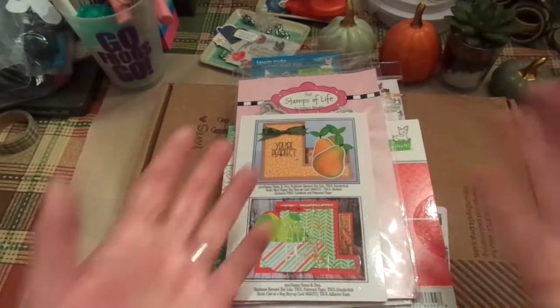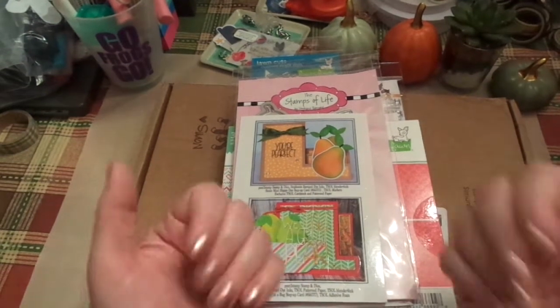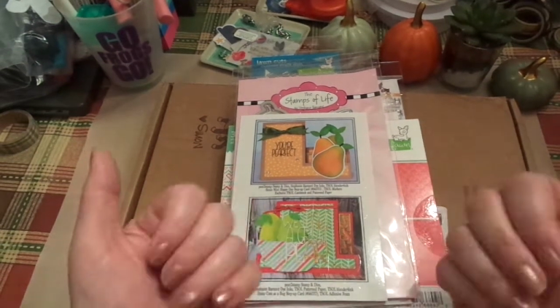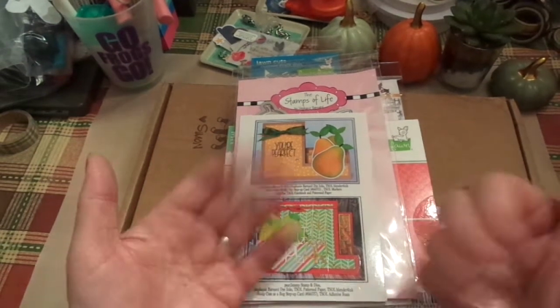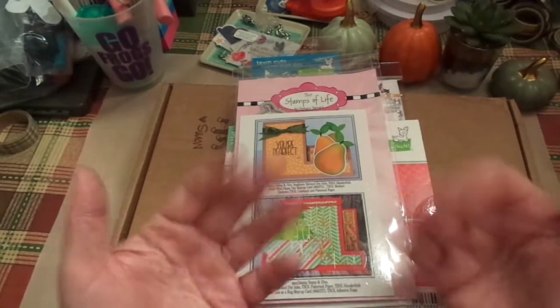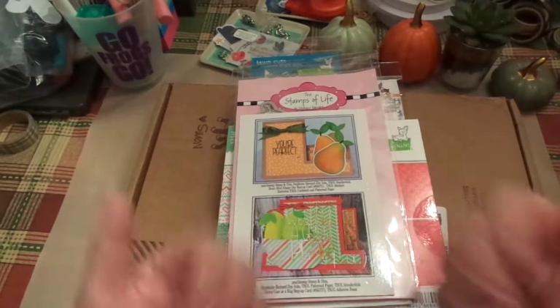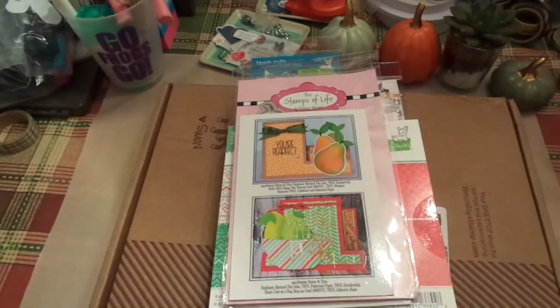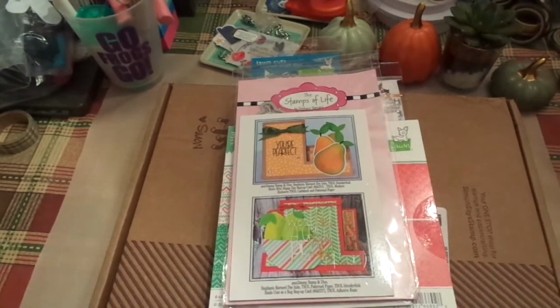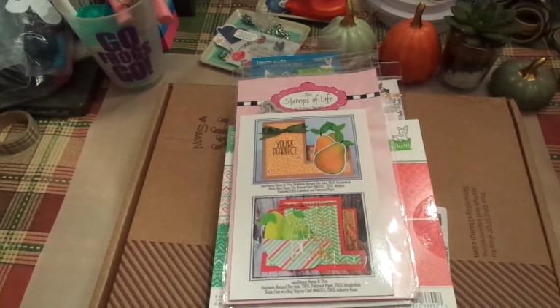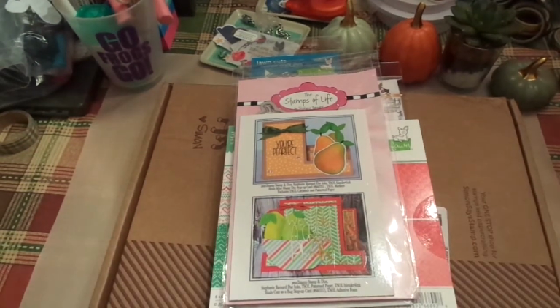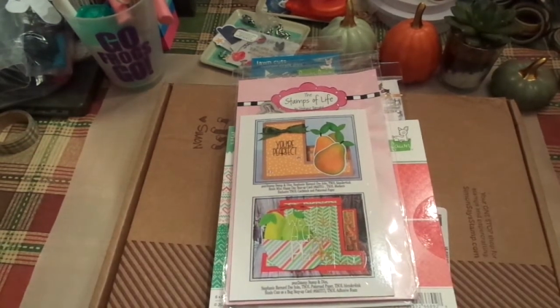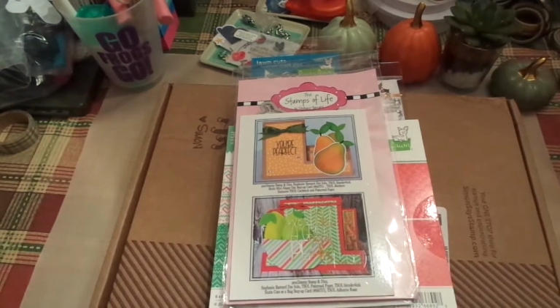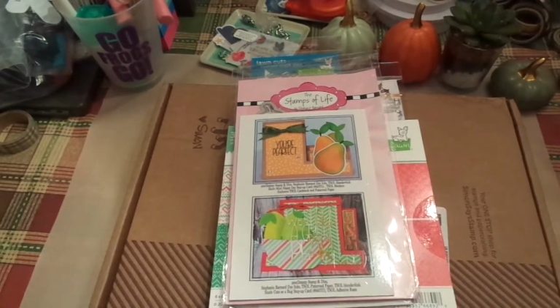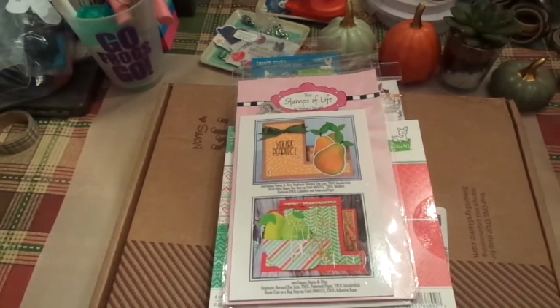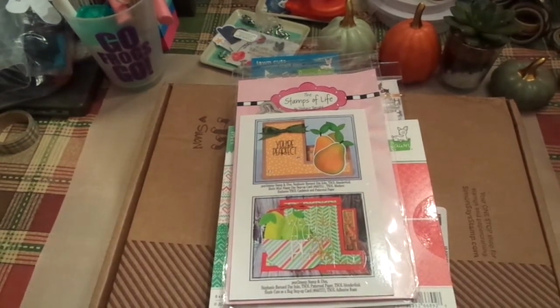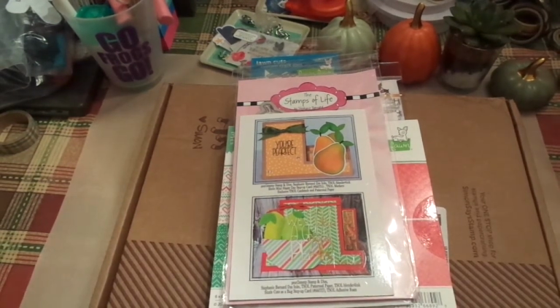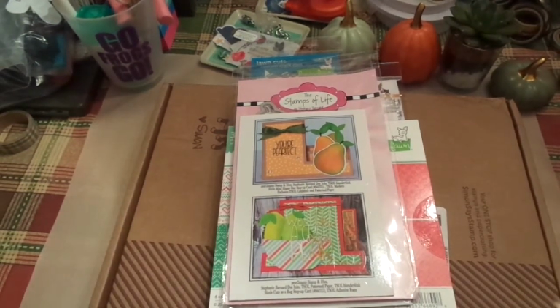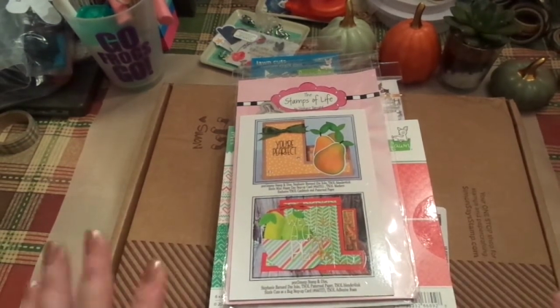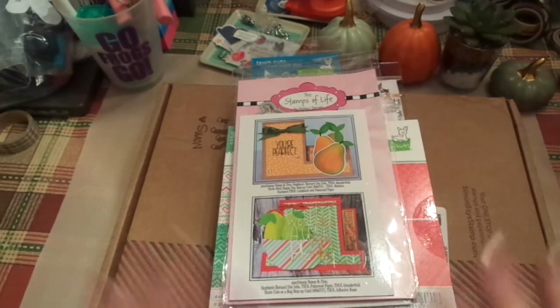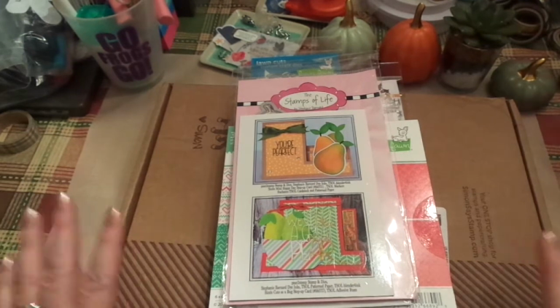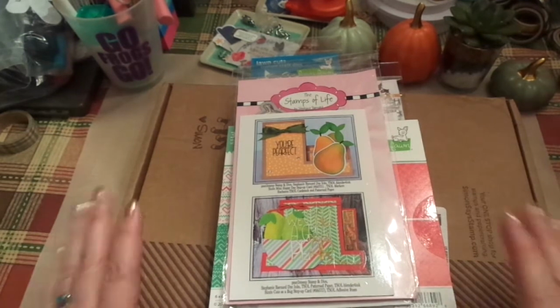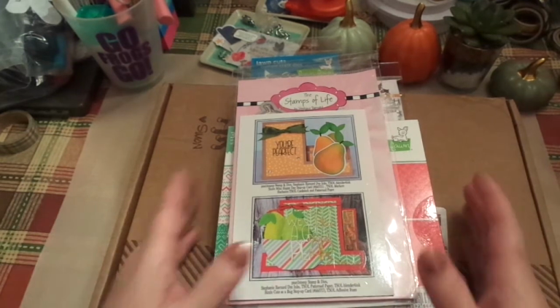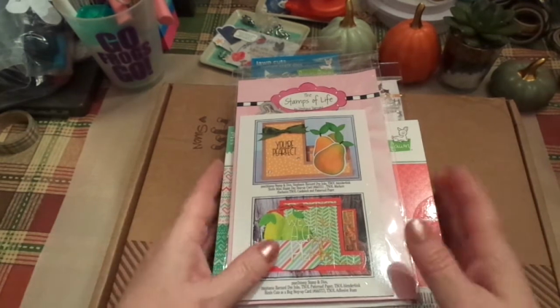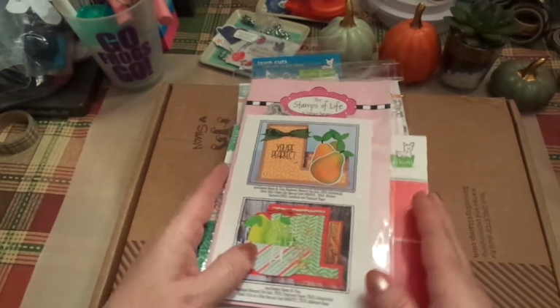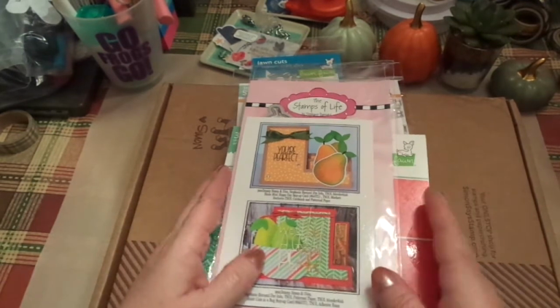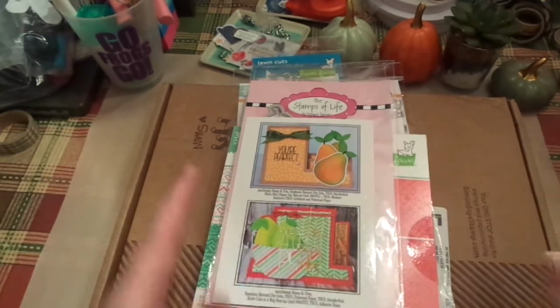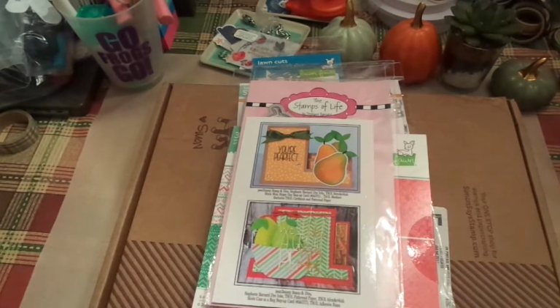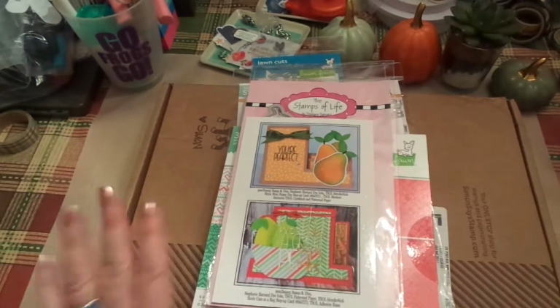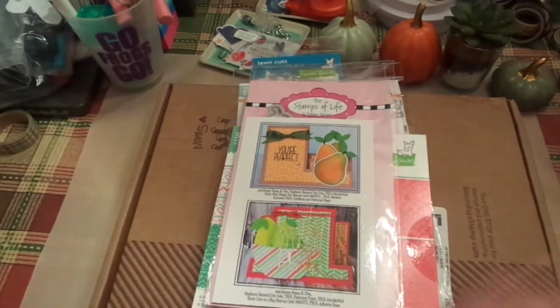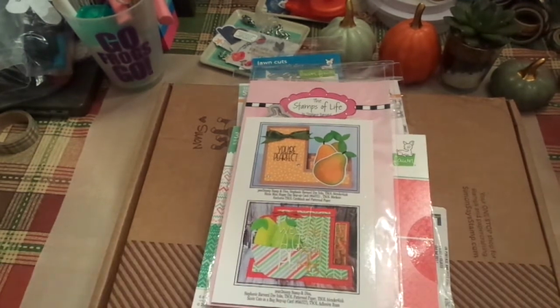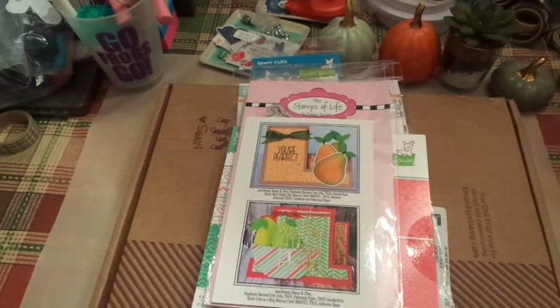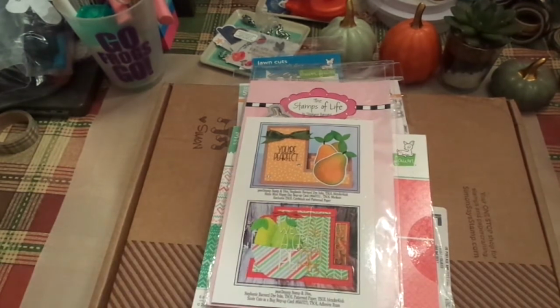Hi friends, this is Chris with Josephine's Designs. I'm back today with a couple of hauls, and I'm just going to hop right into it.